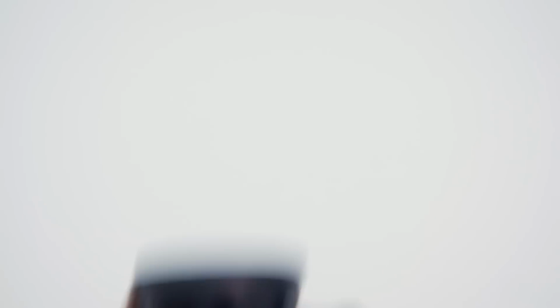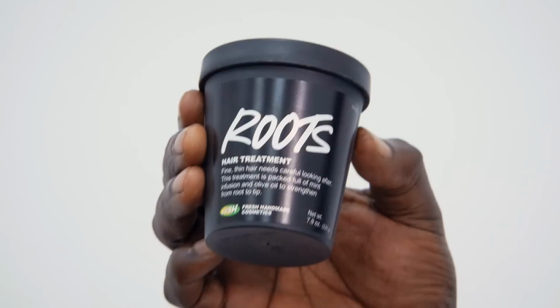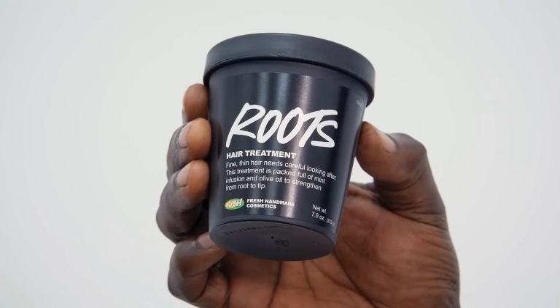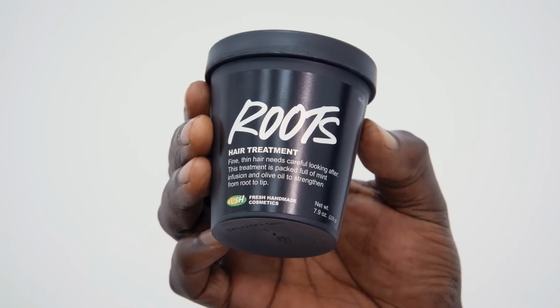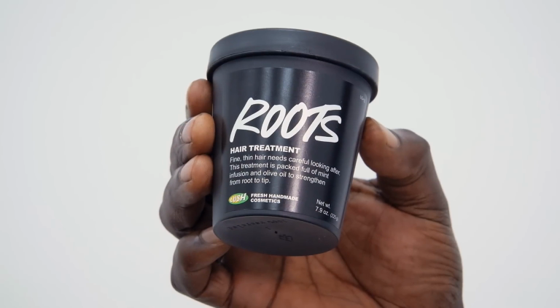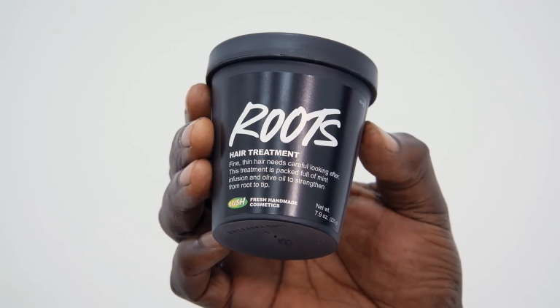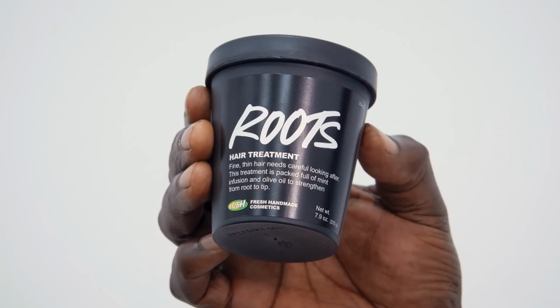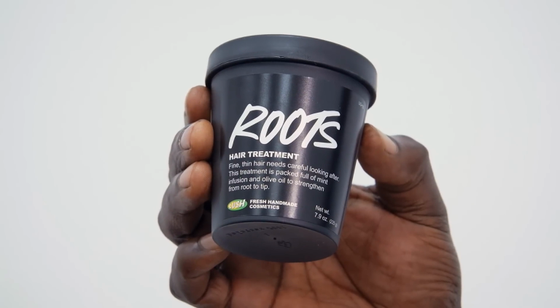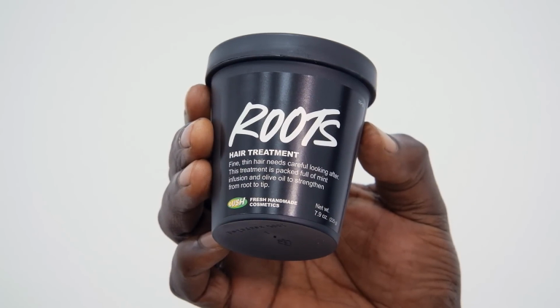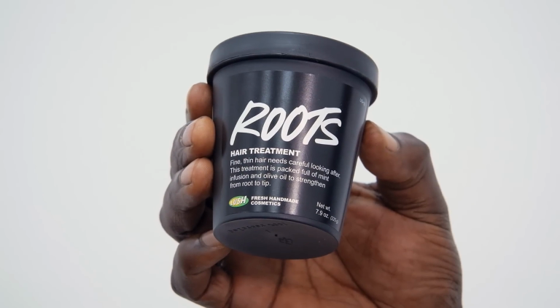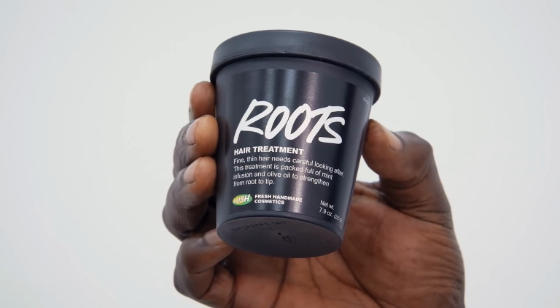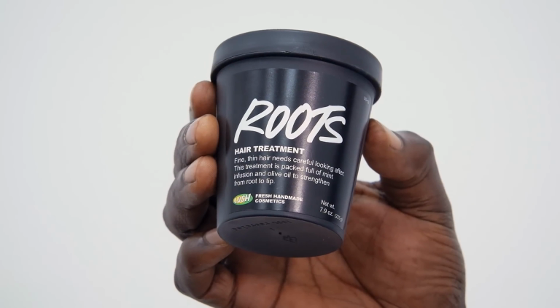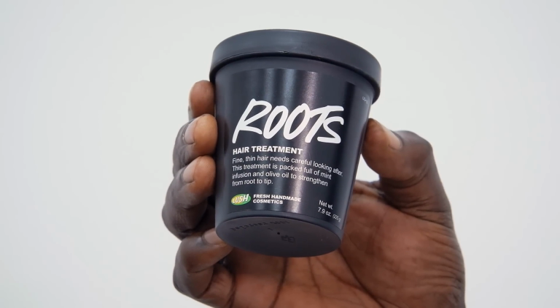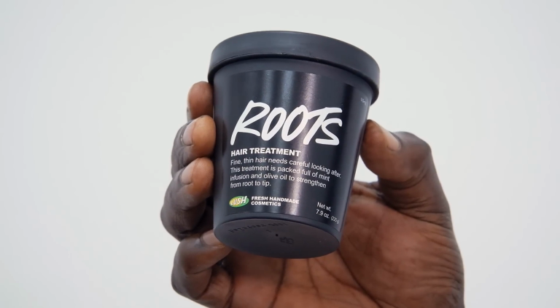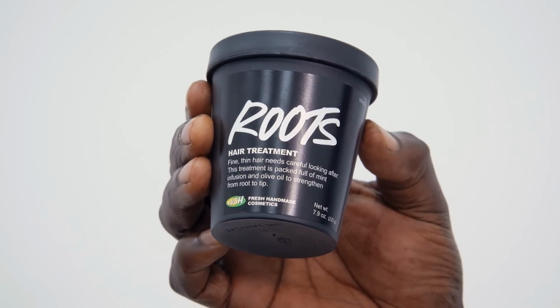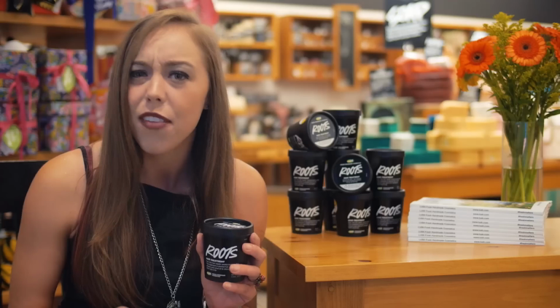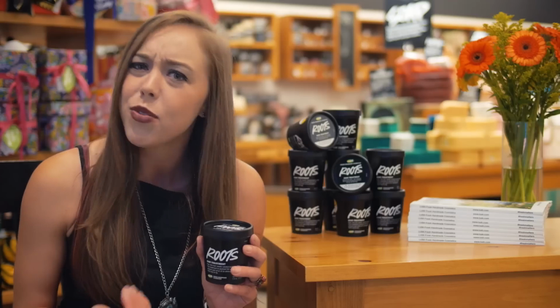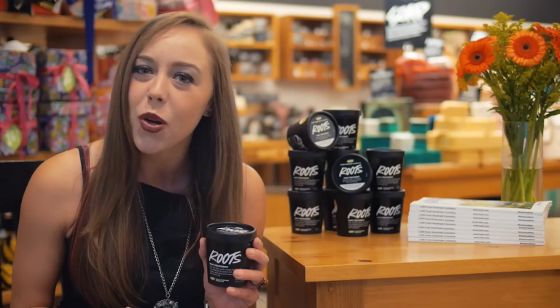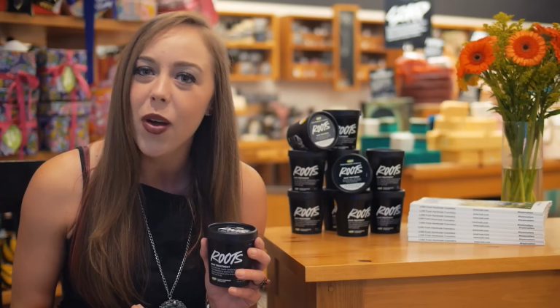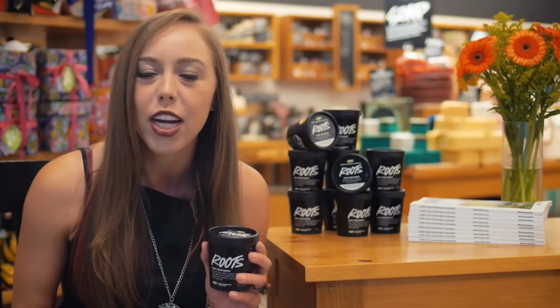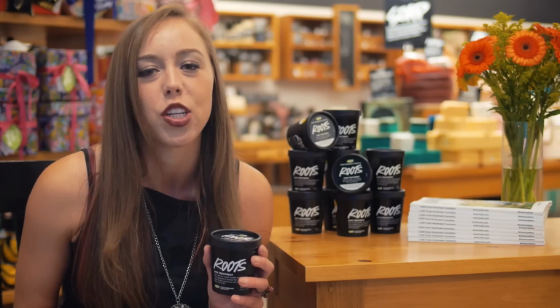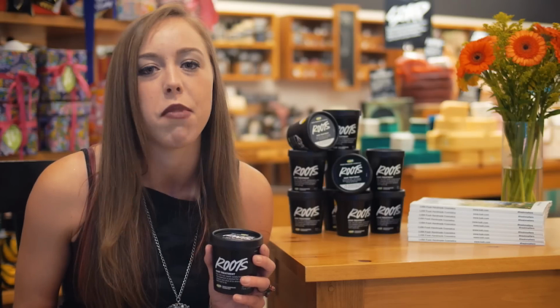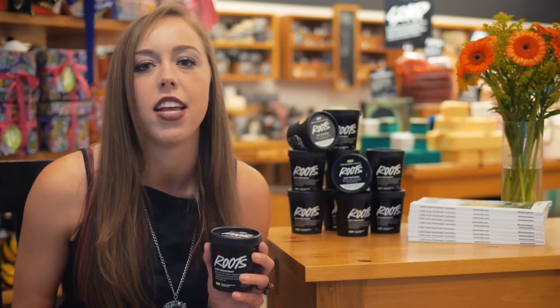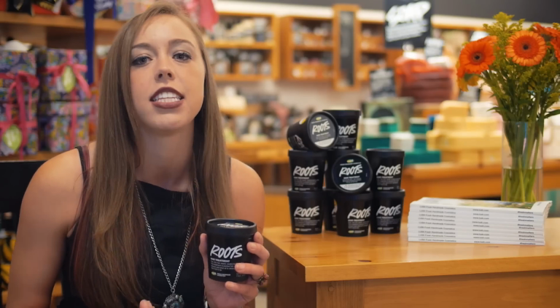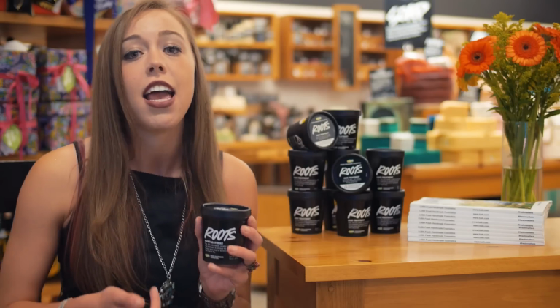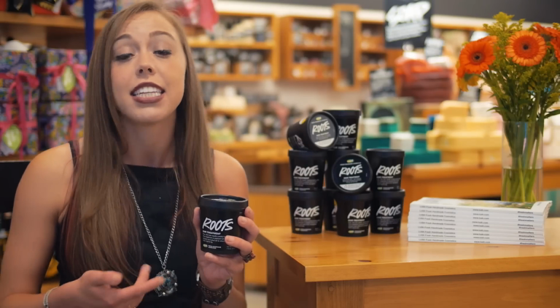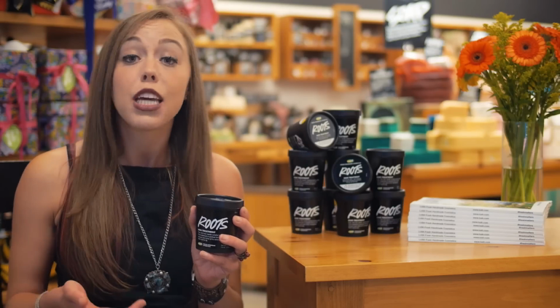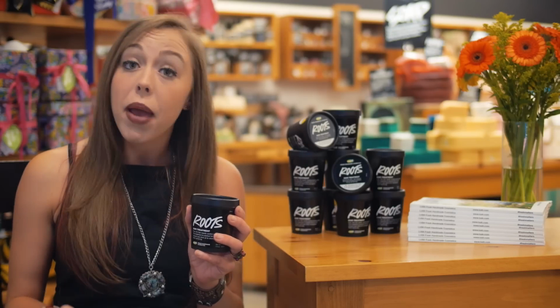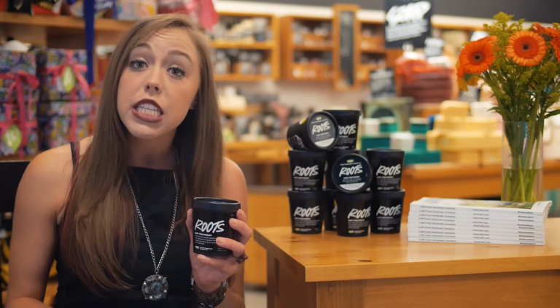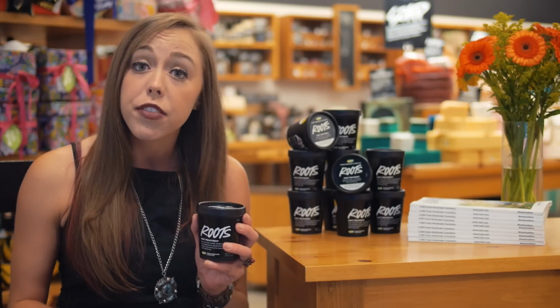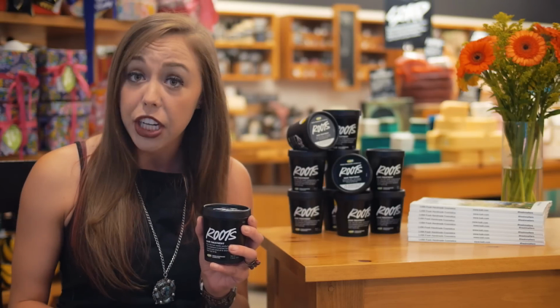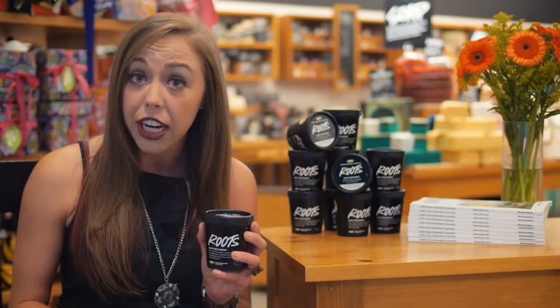What we have here is Roots. This is a hair treatment. If you don't know what a hair treatment is, it's like a mask for your hair.